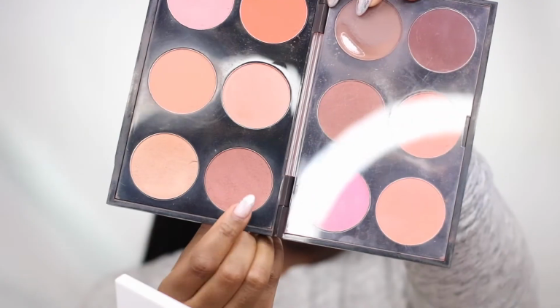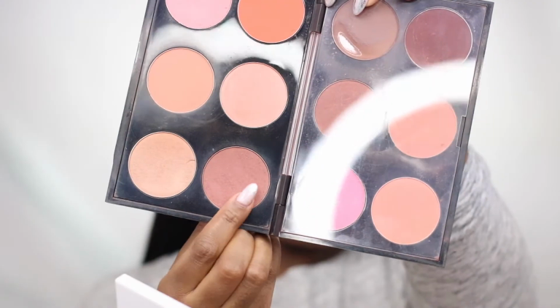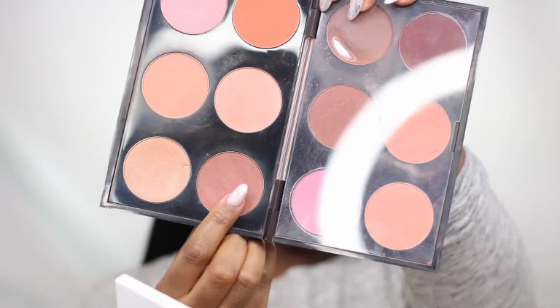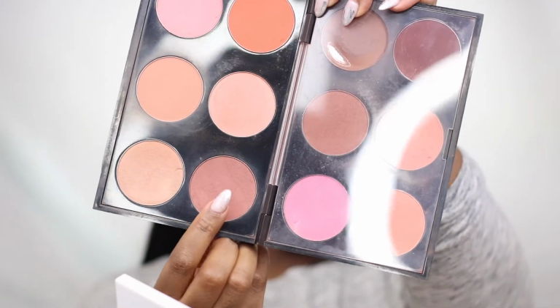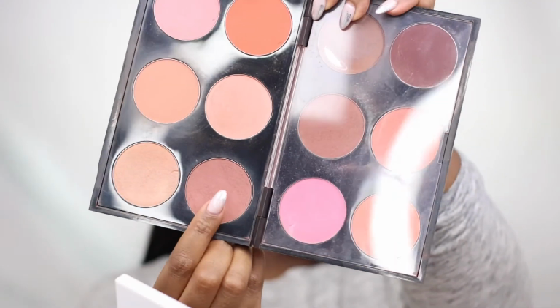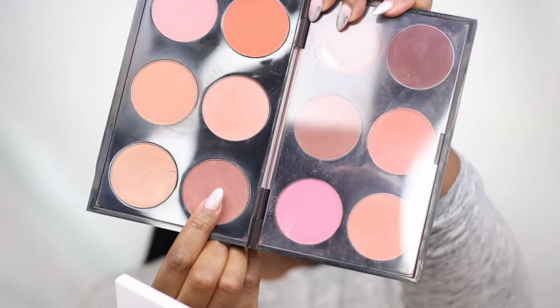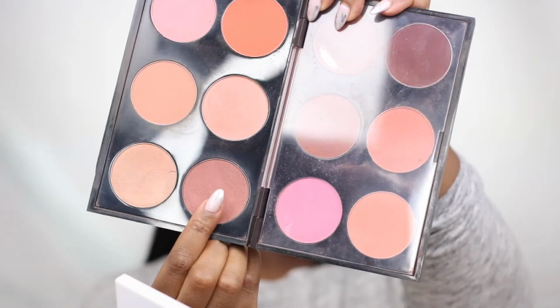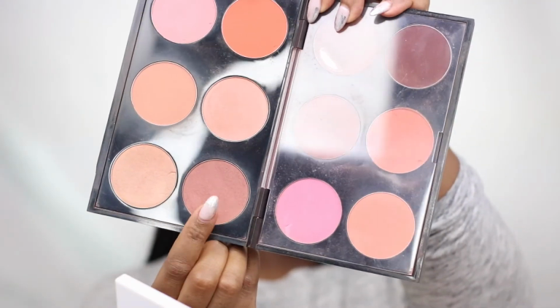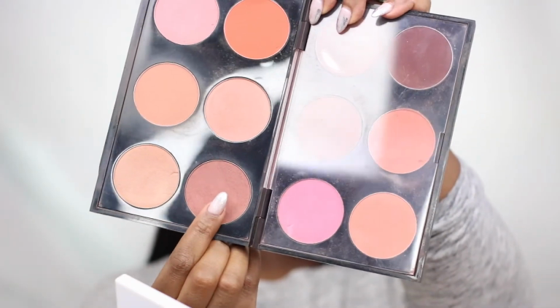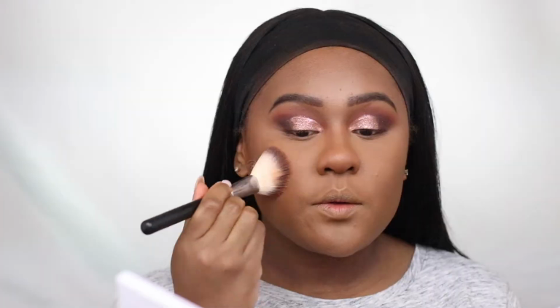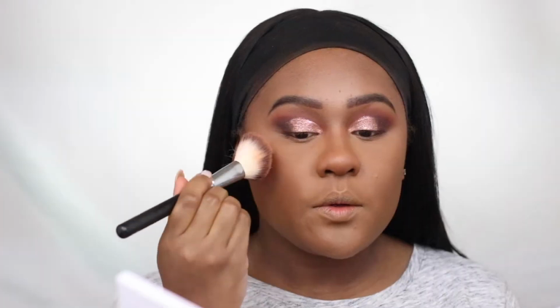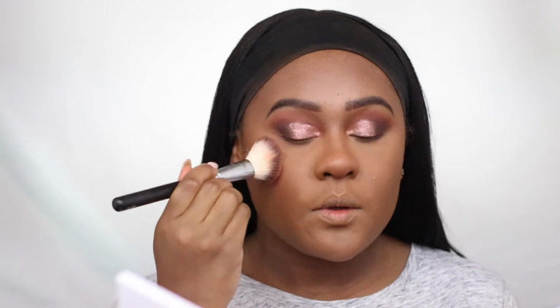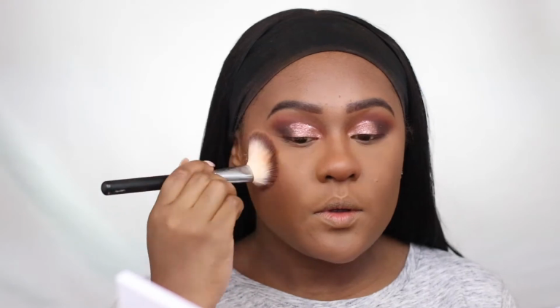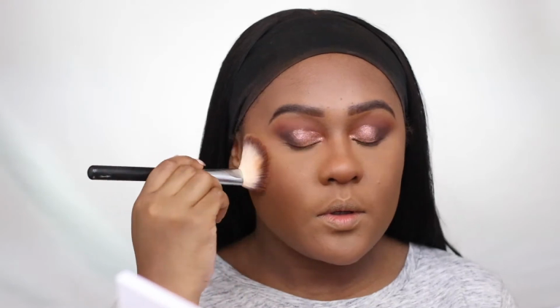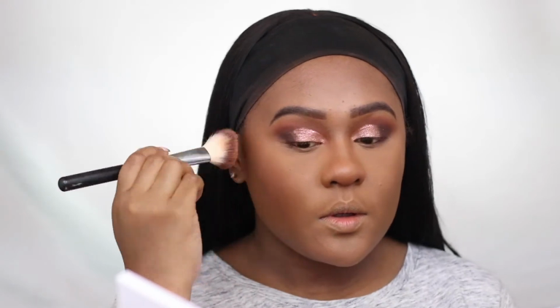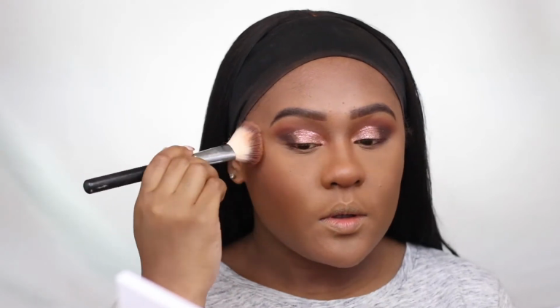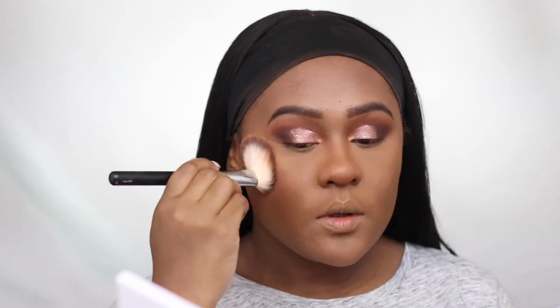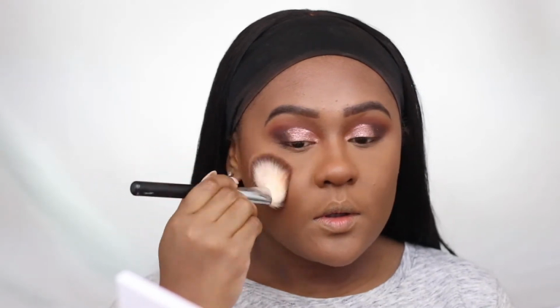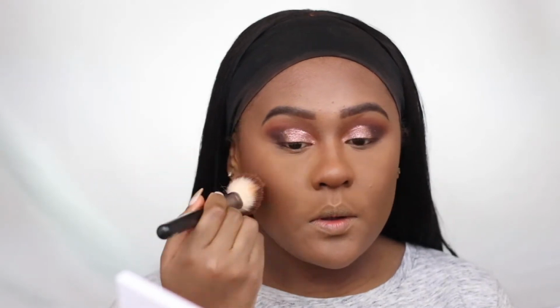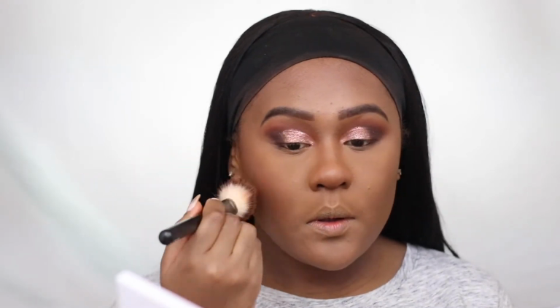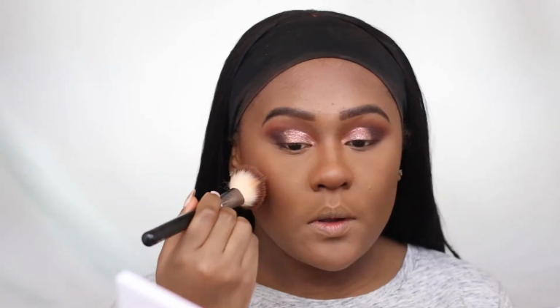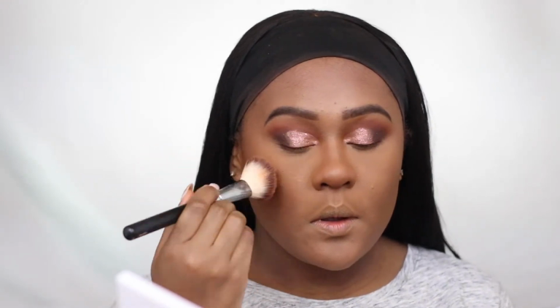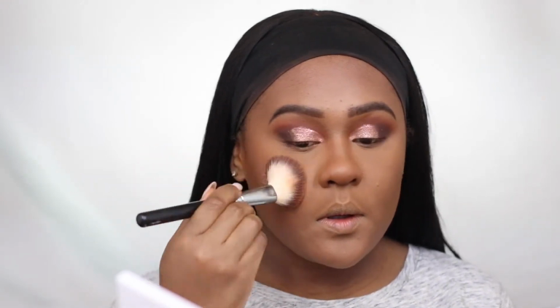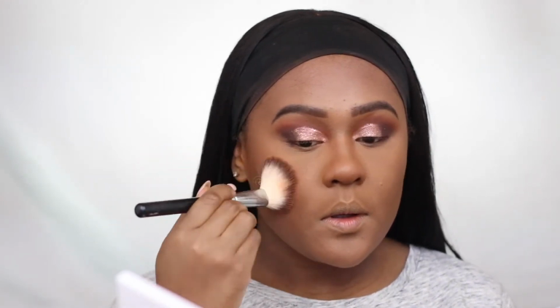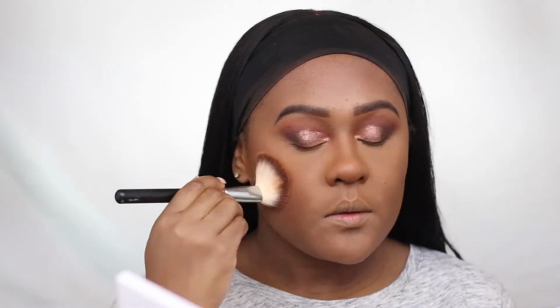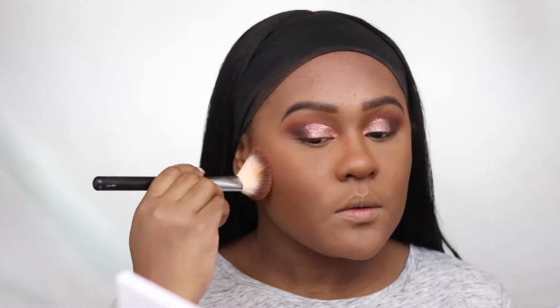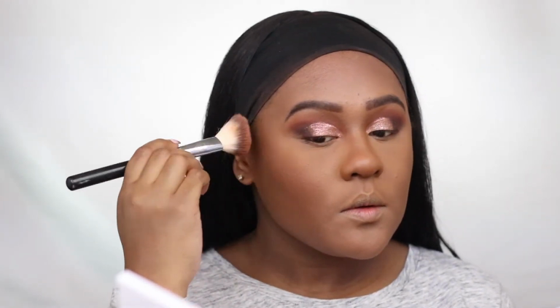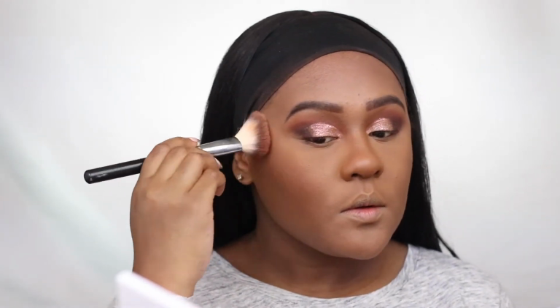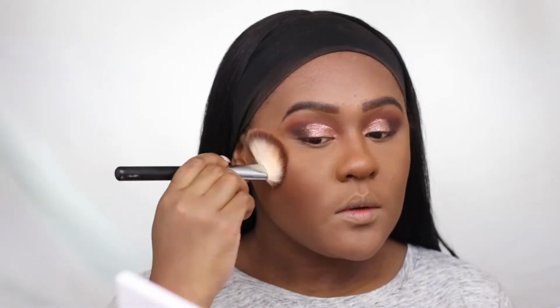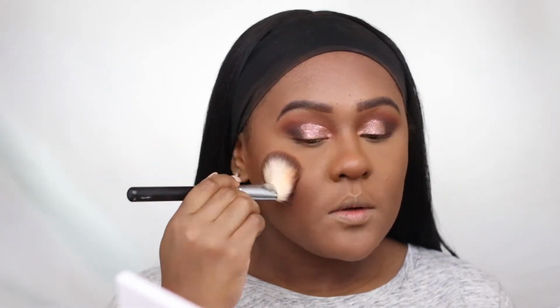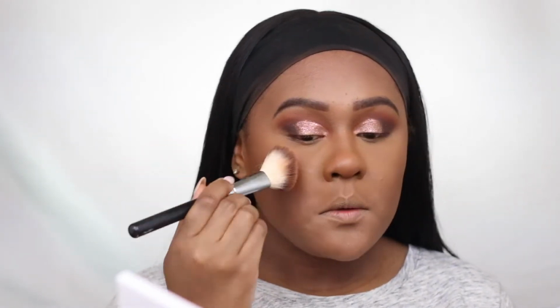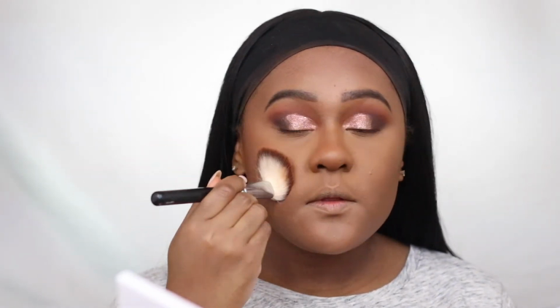For blush, I'm using MAC Sweetest Cocoa, which is a nude browny blush color.